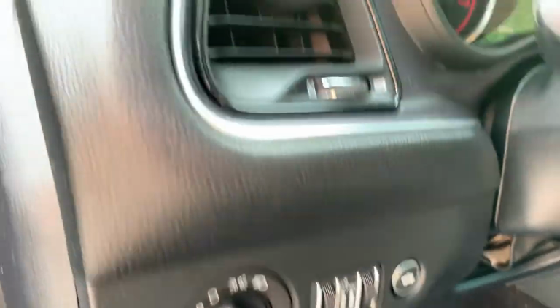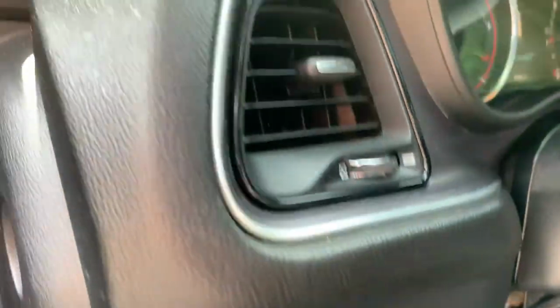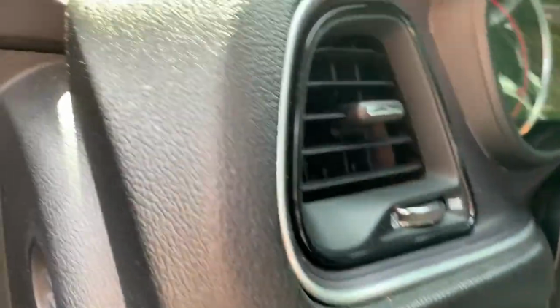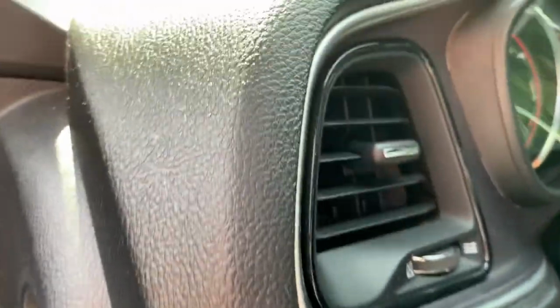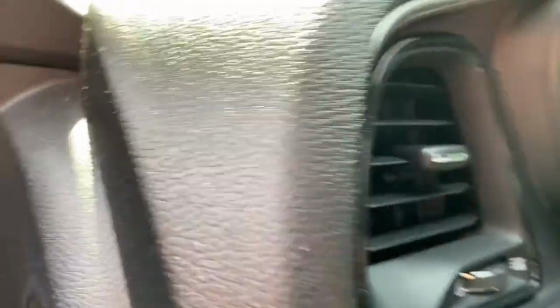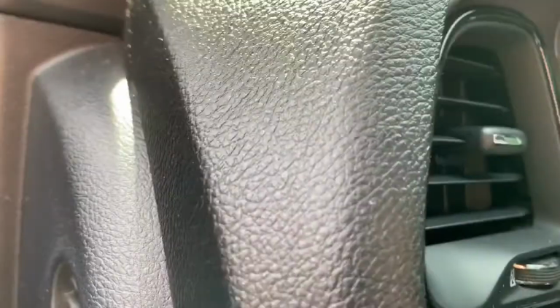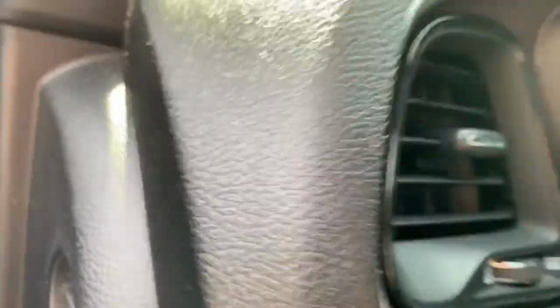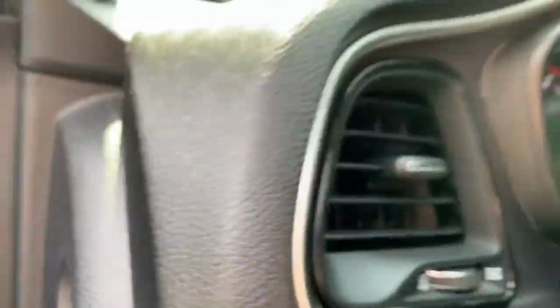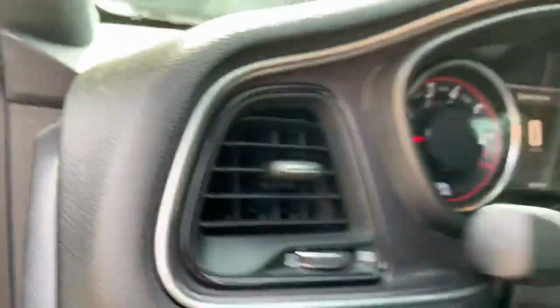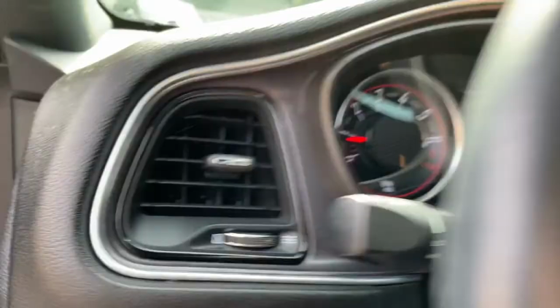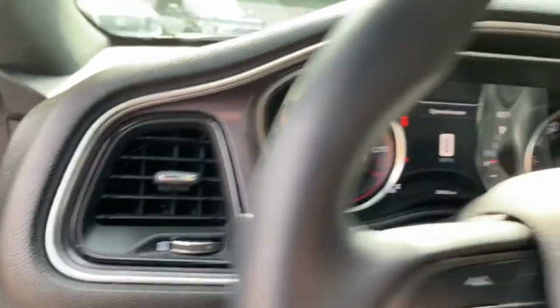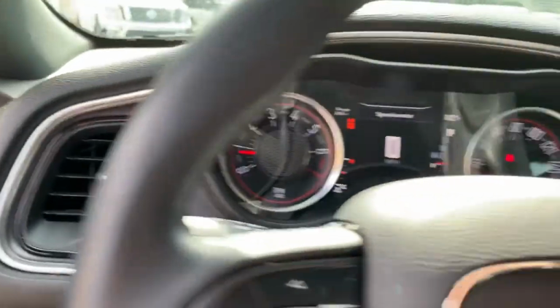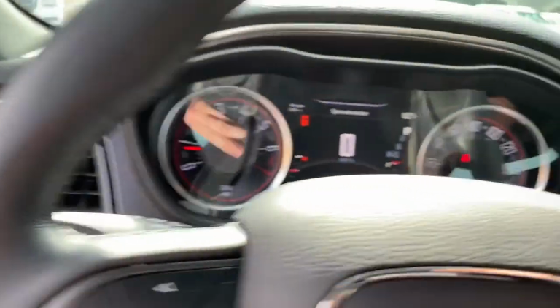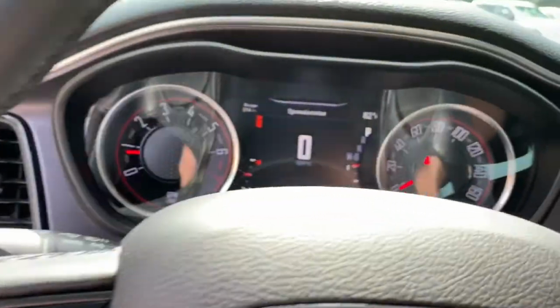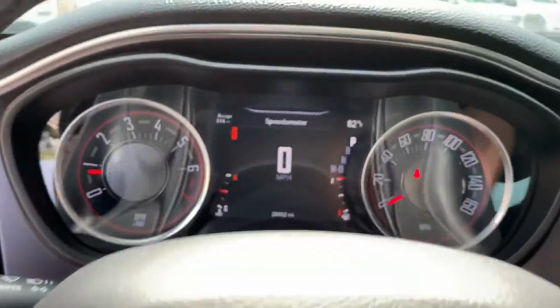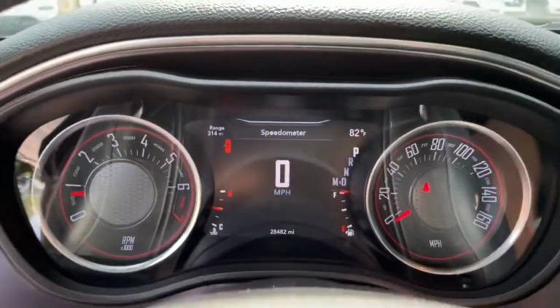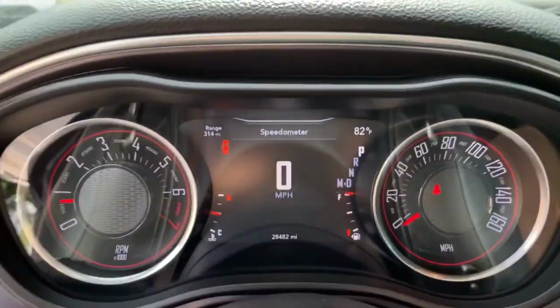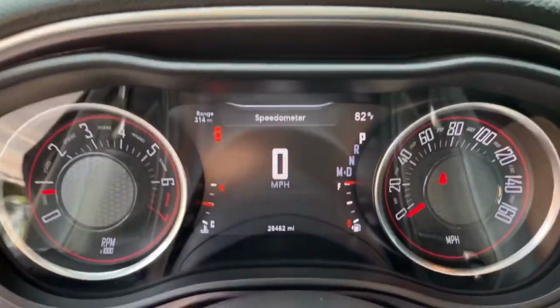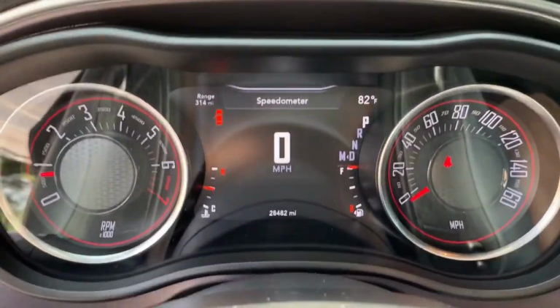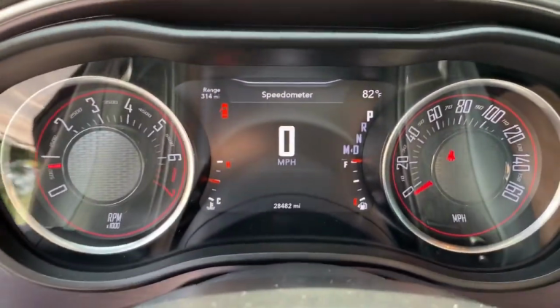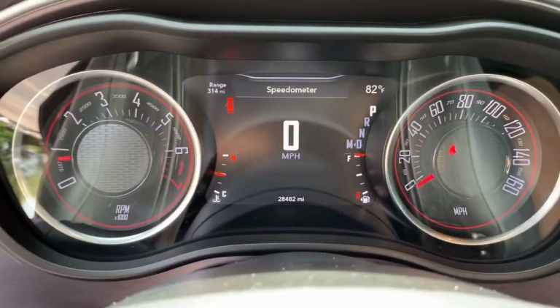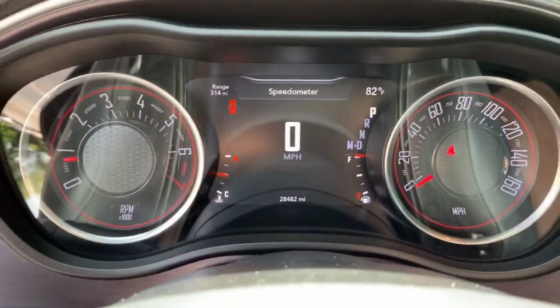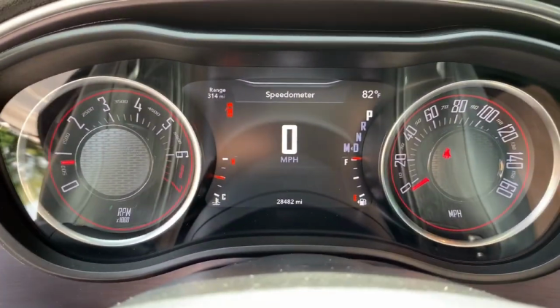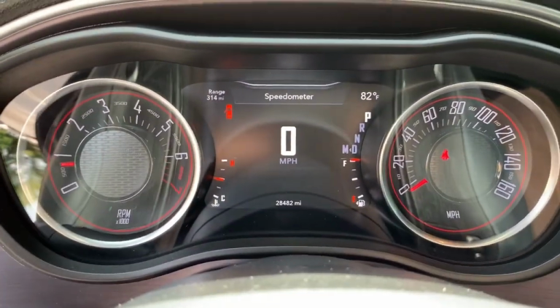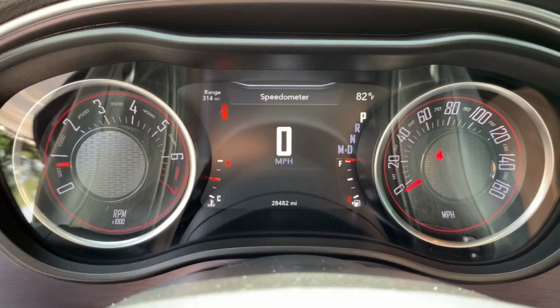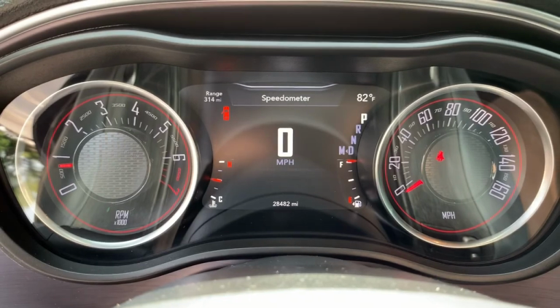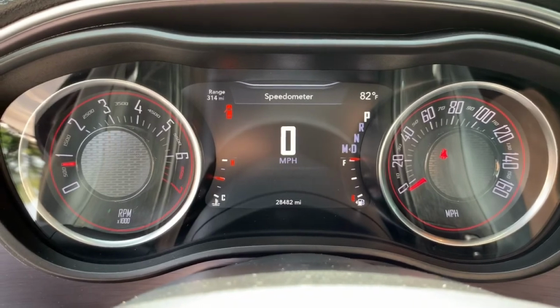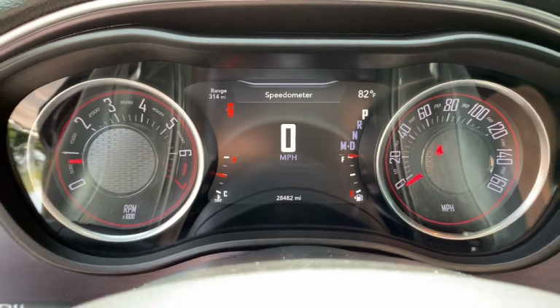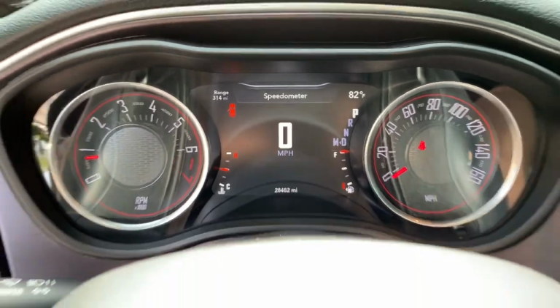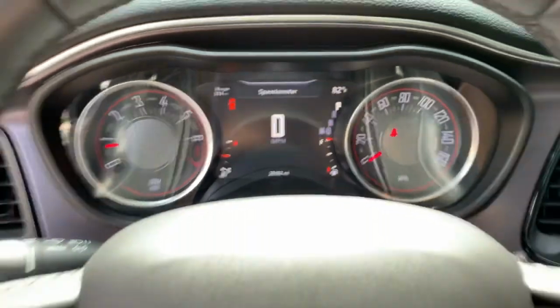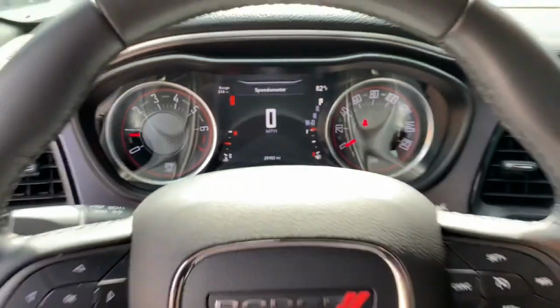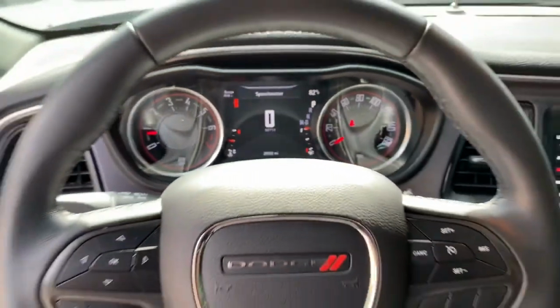Experience the edginess of high performance with attitude in the Challenger. Take it out on the road today.